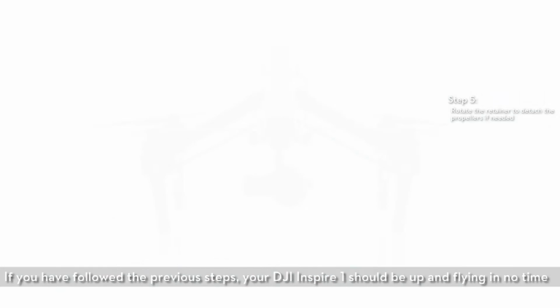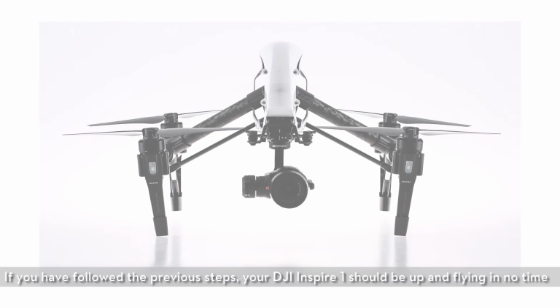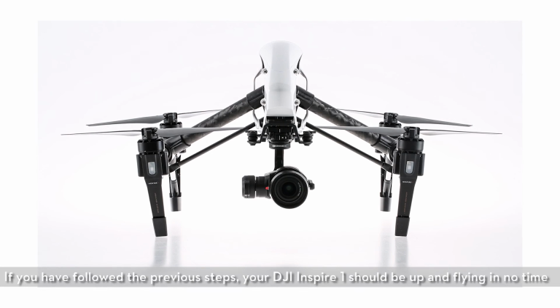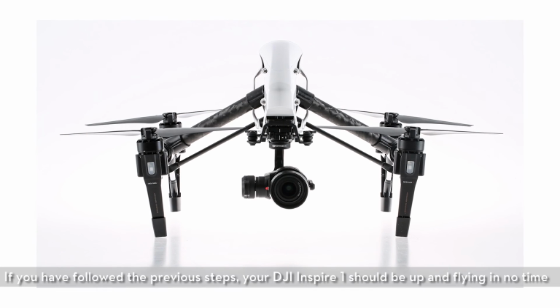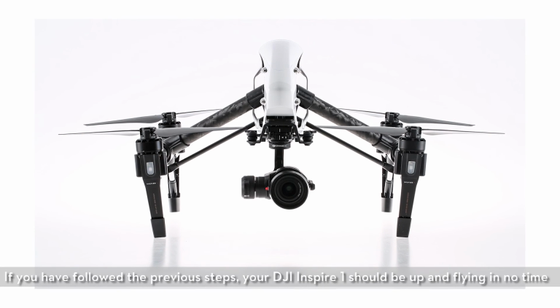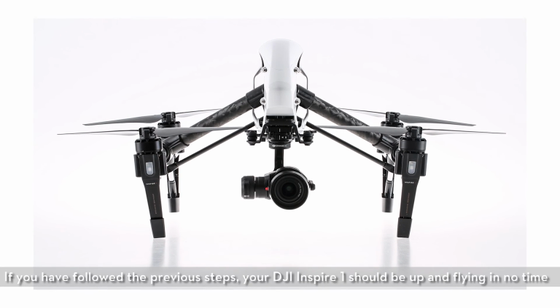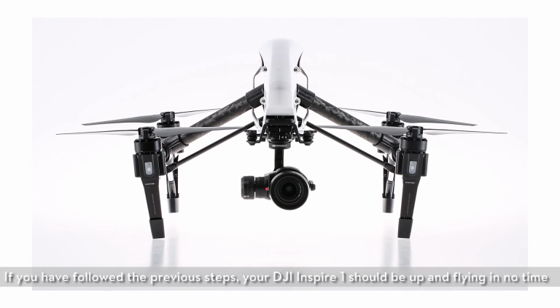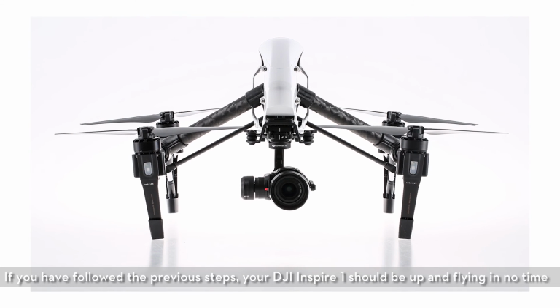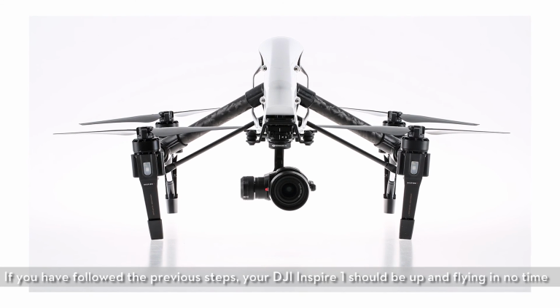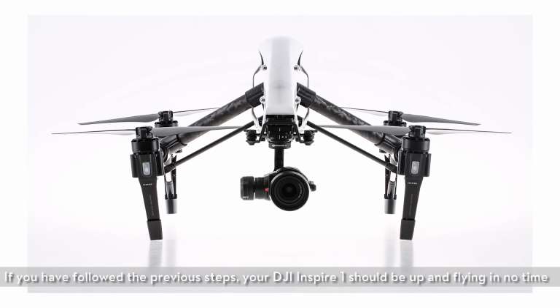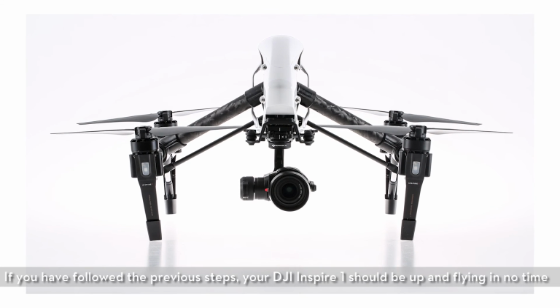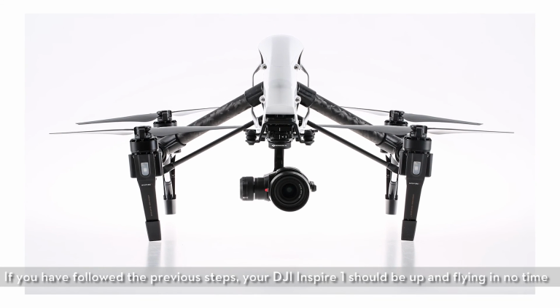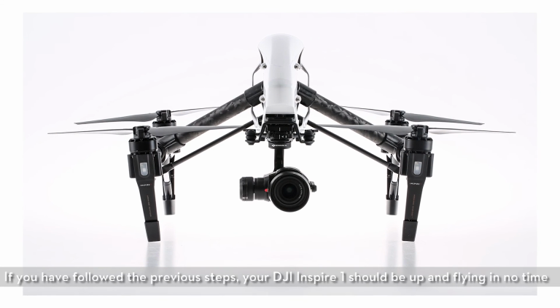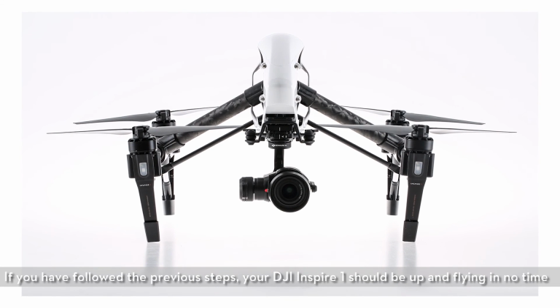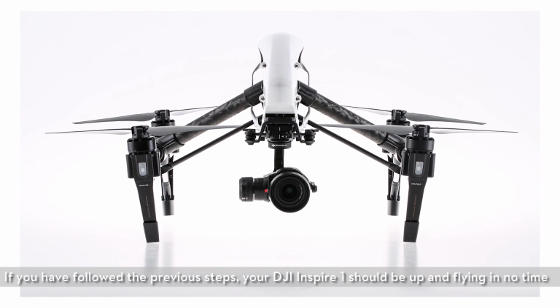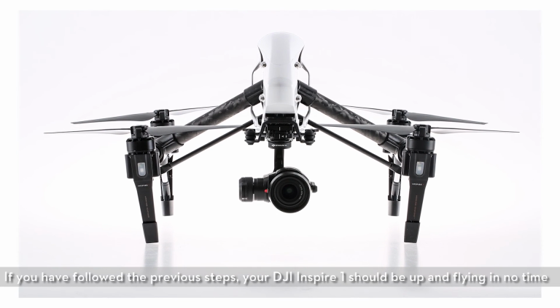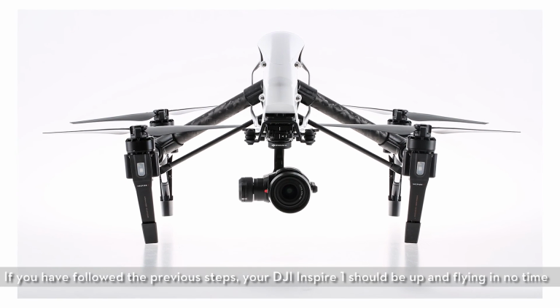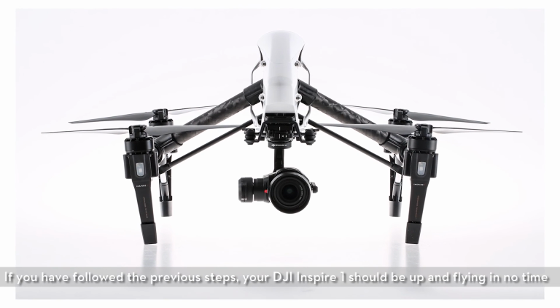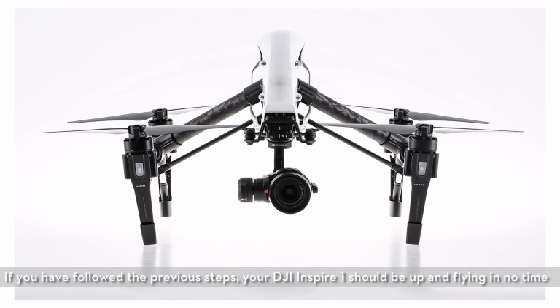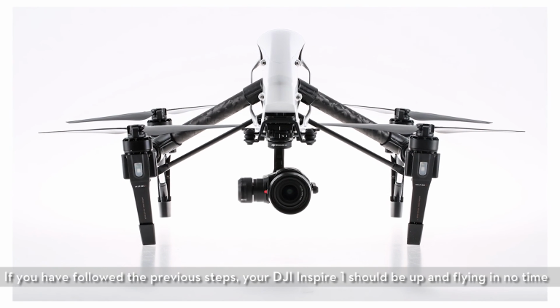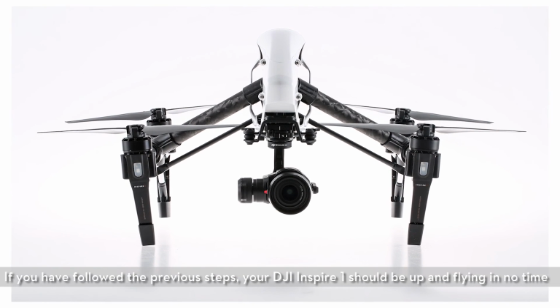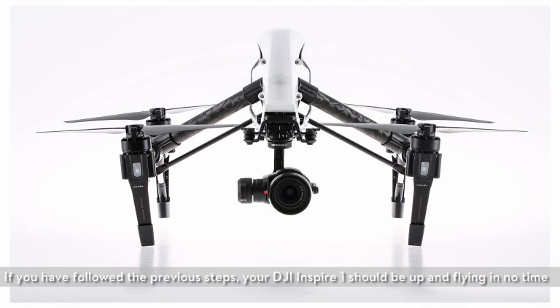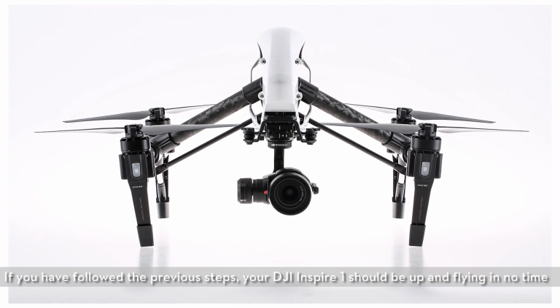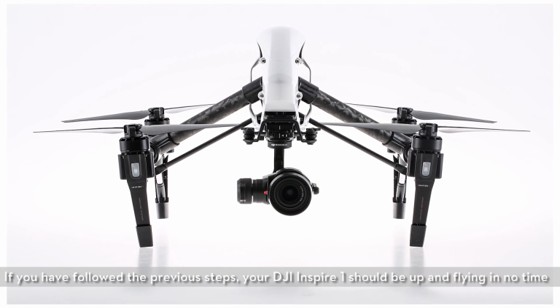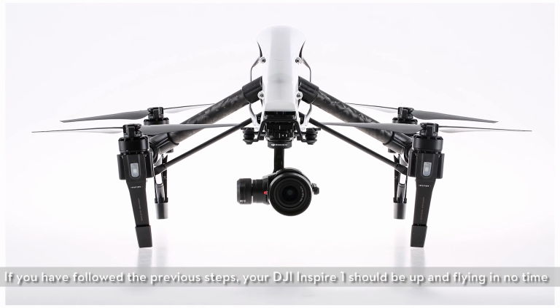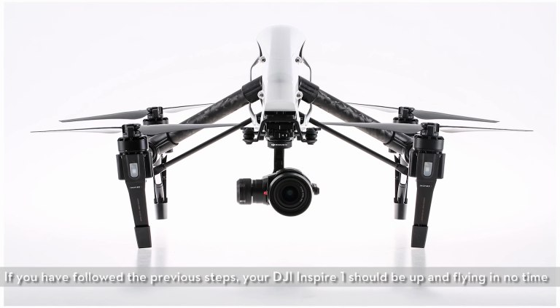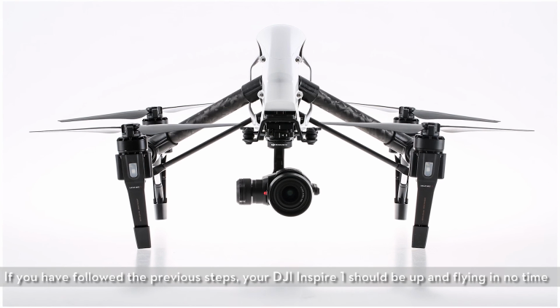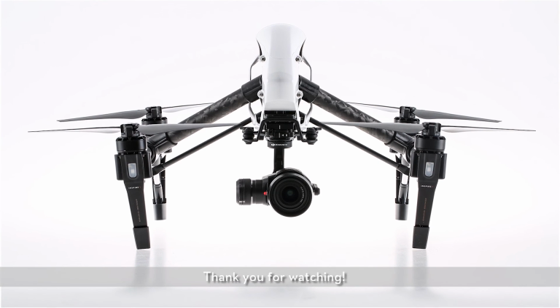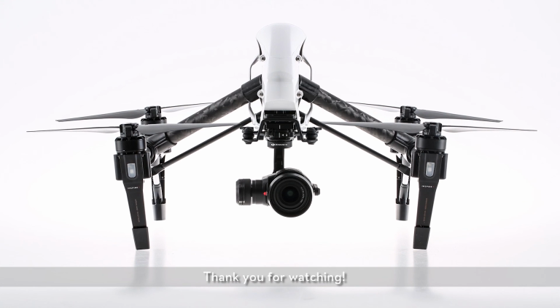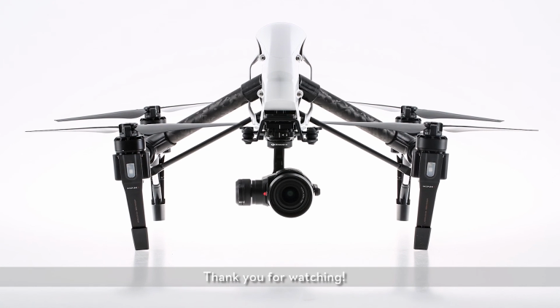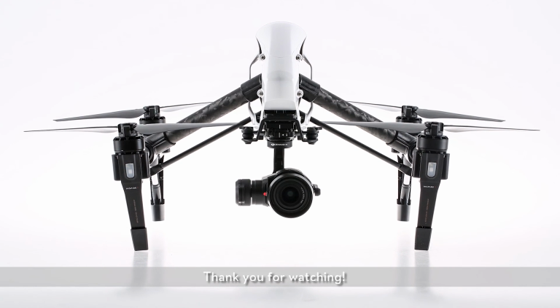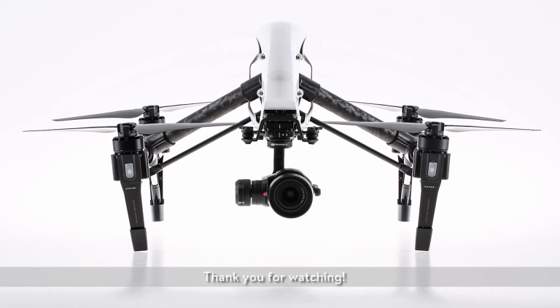If you have followed the previous steps, your DJI Inspire 1 should be up and flying in no time. Thank you for watching.